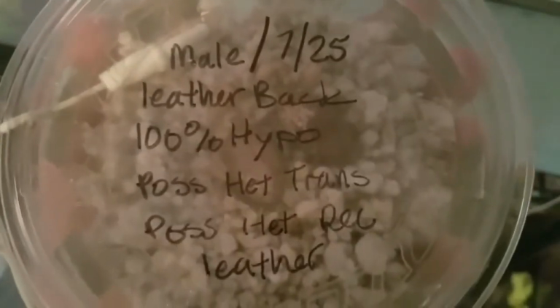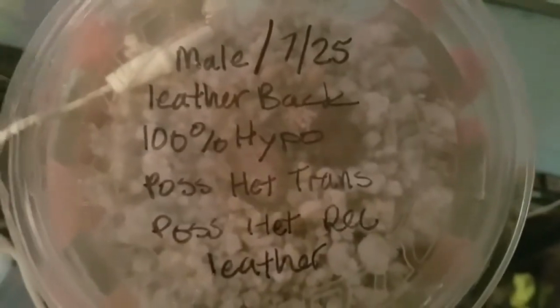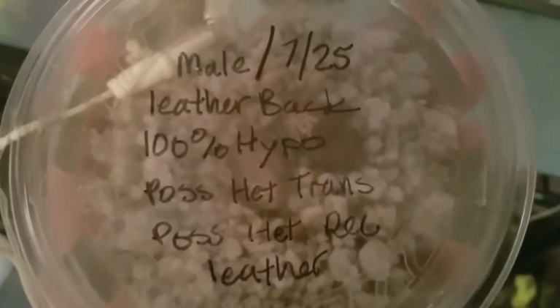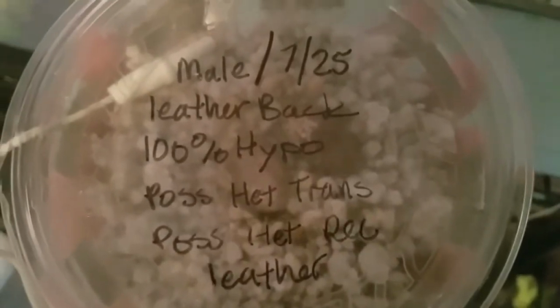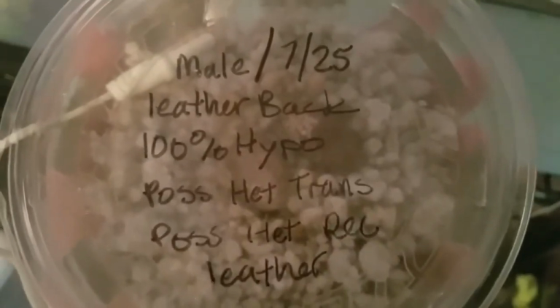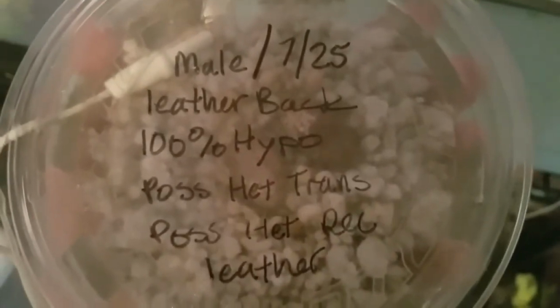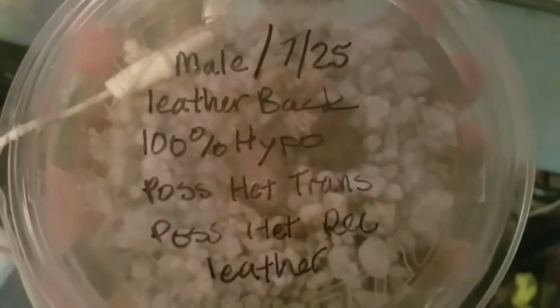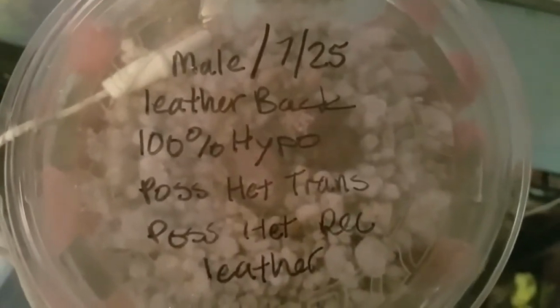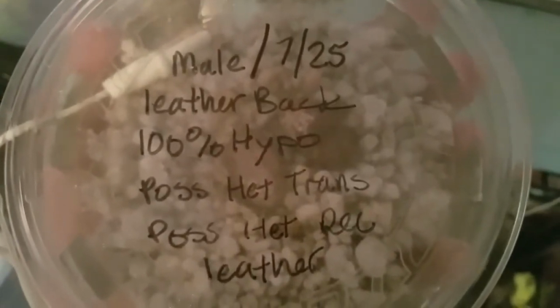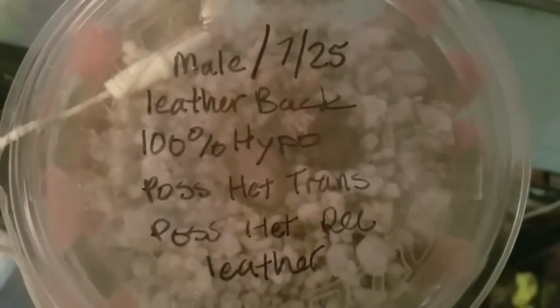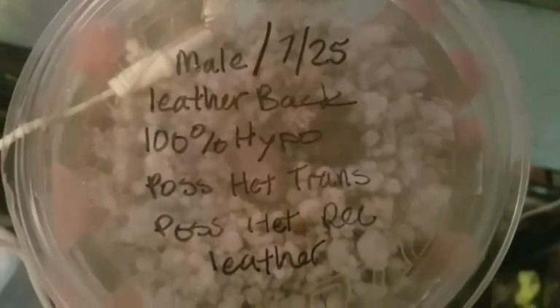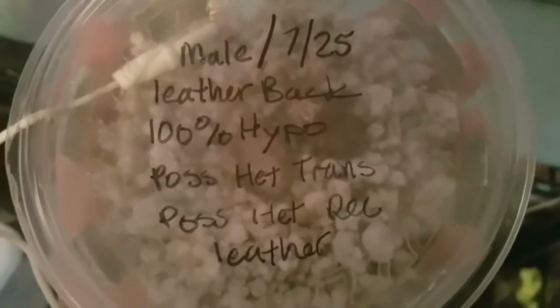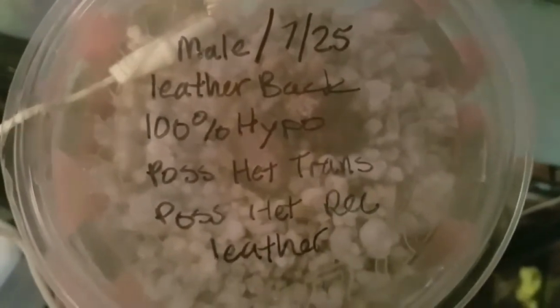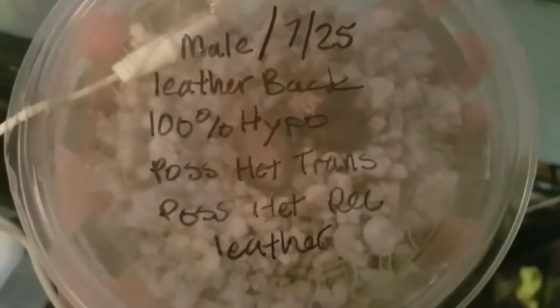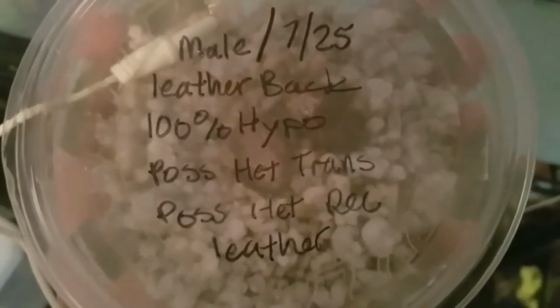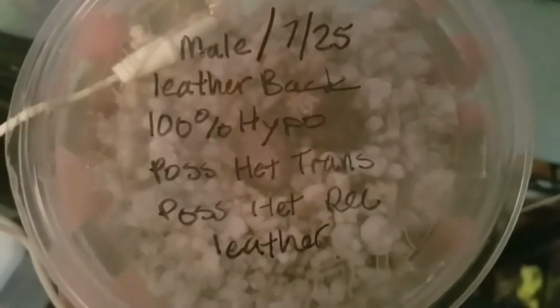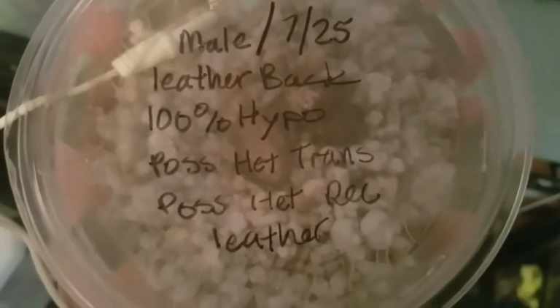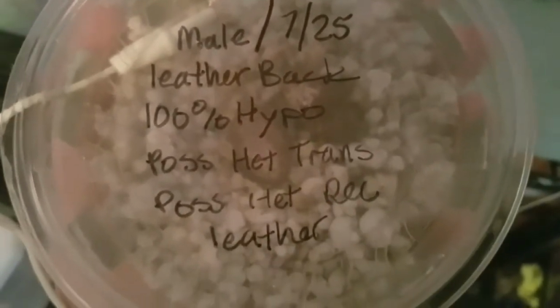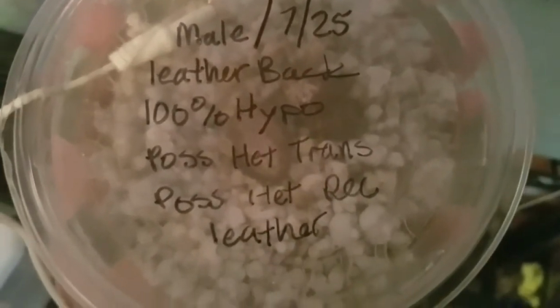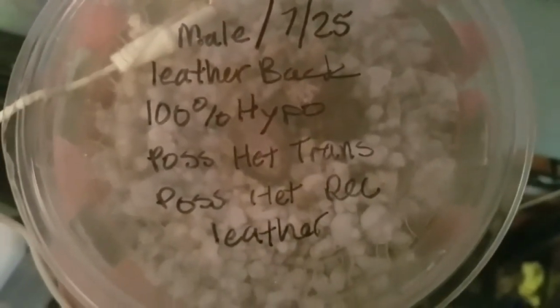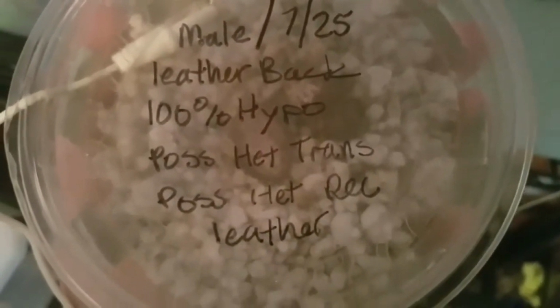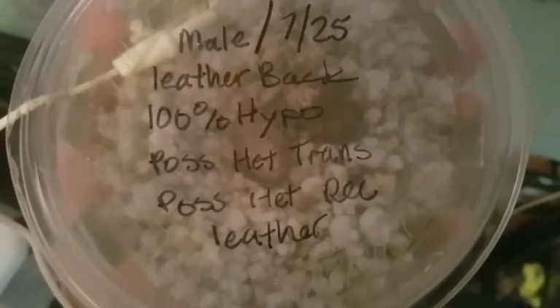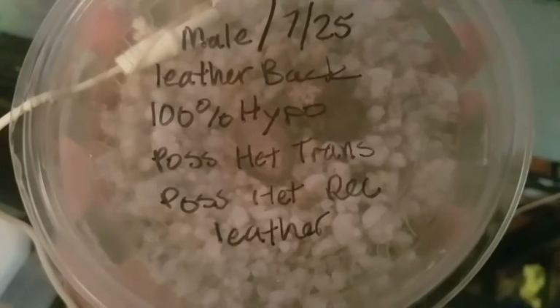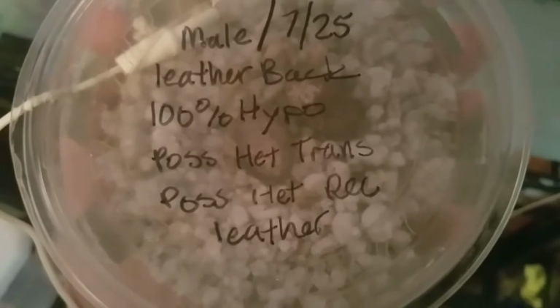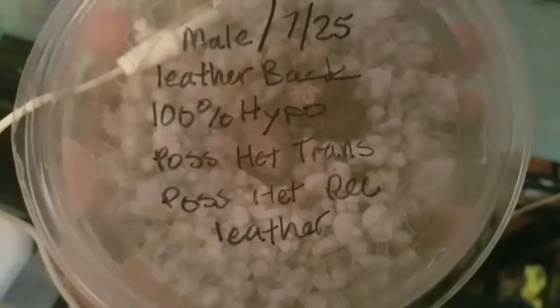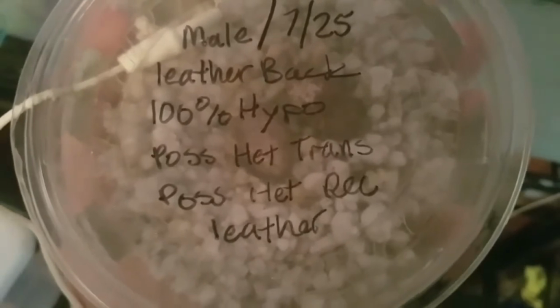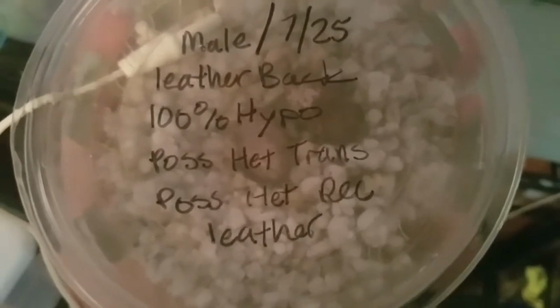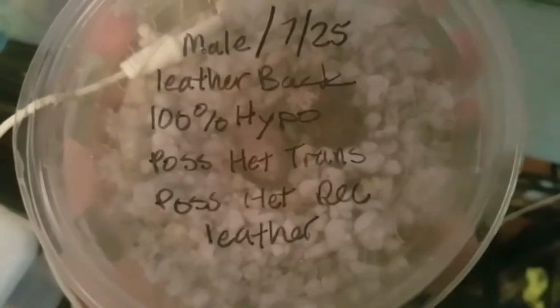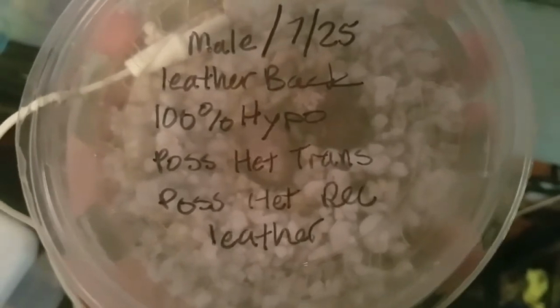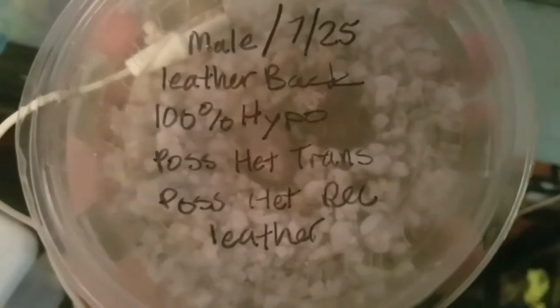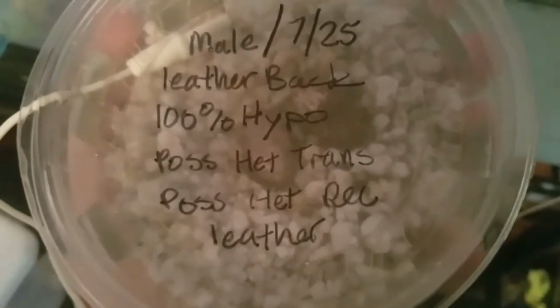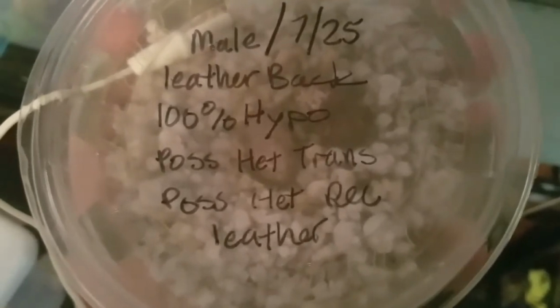The male is a leatherback, 100% hypo, possible het train.